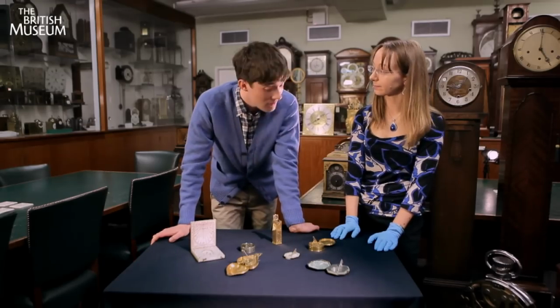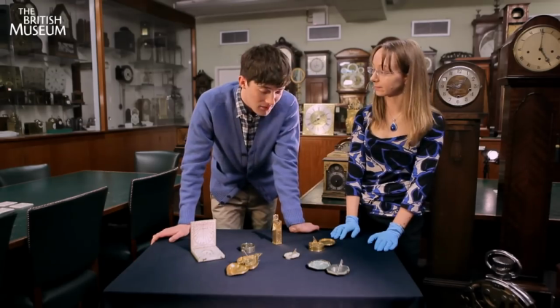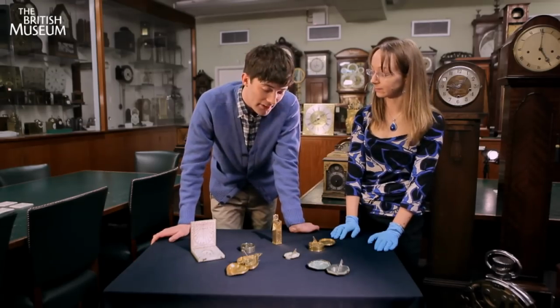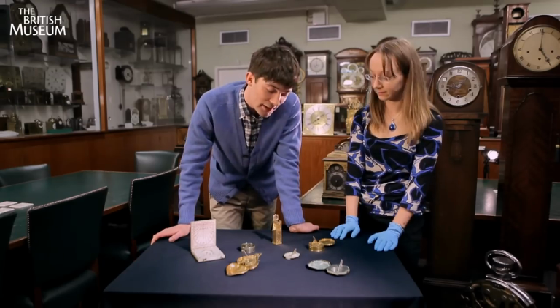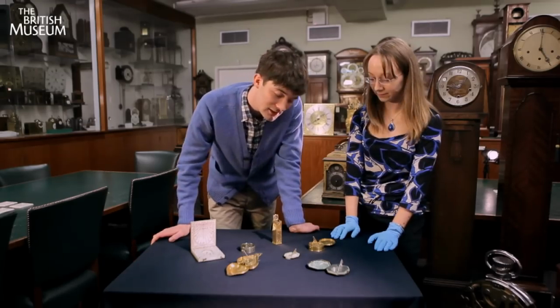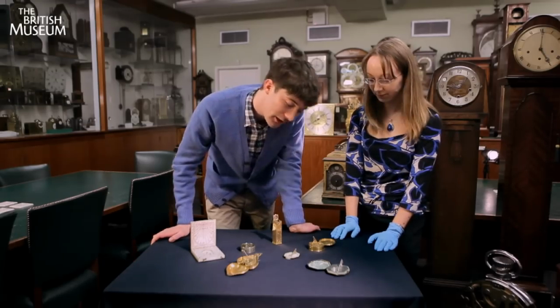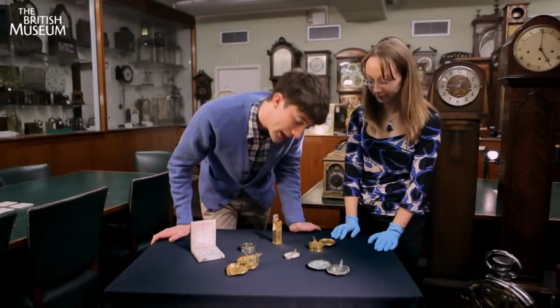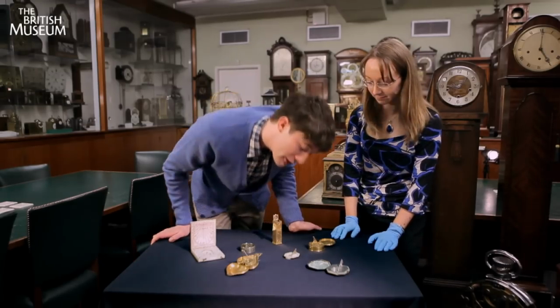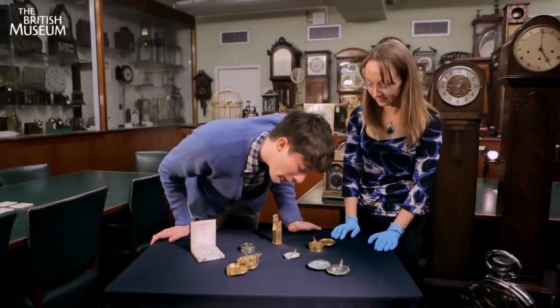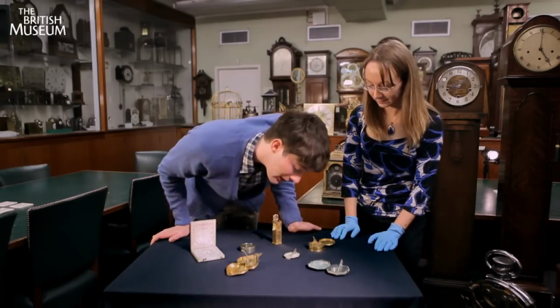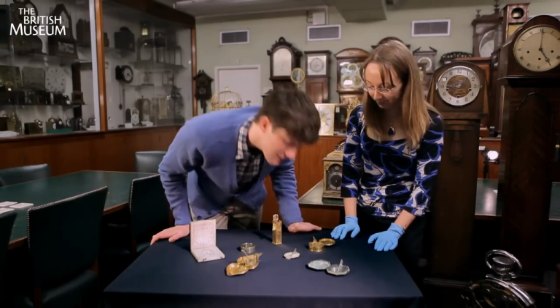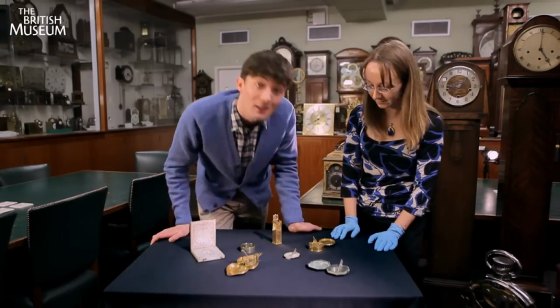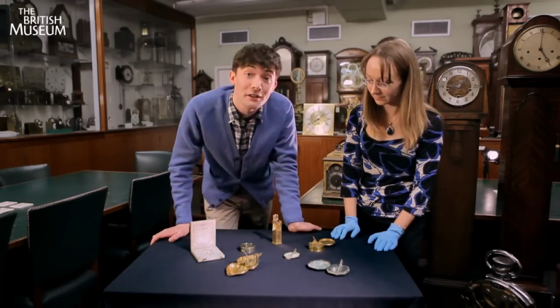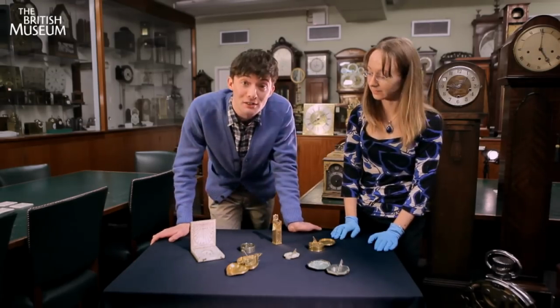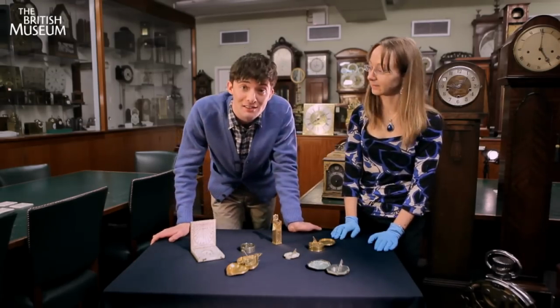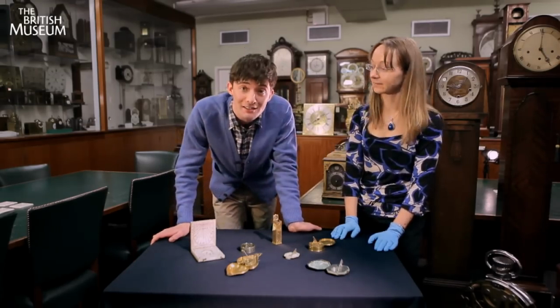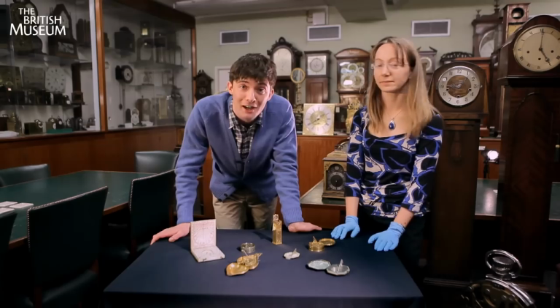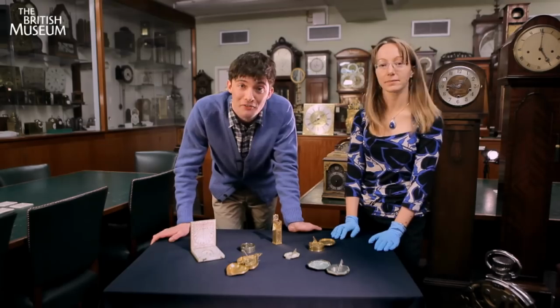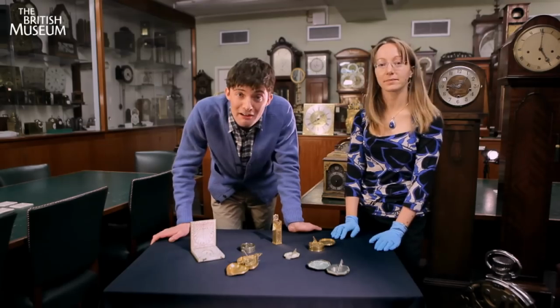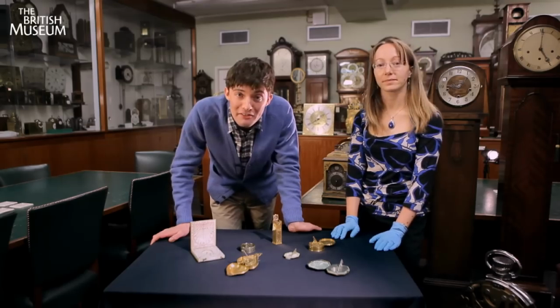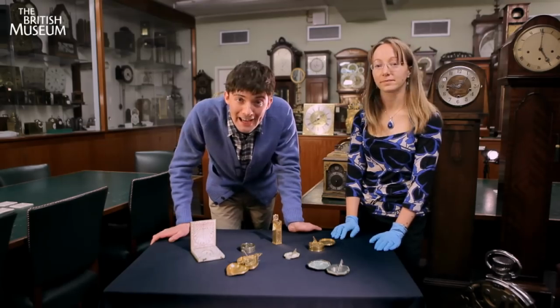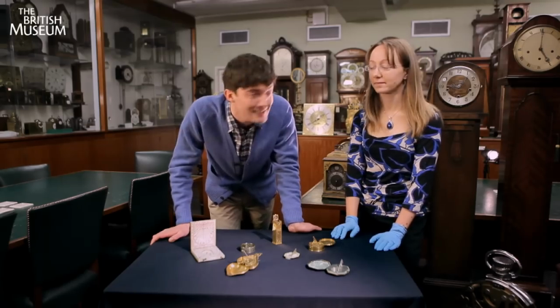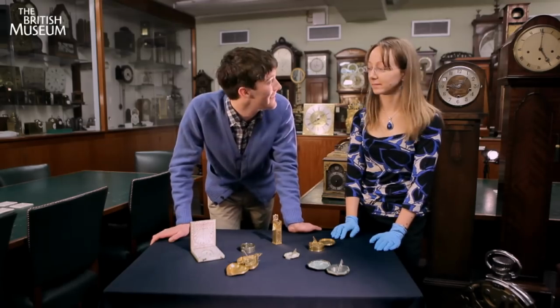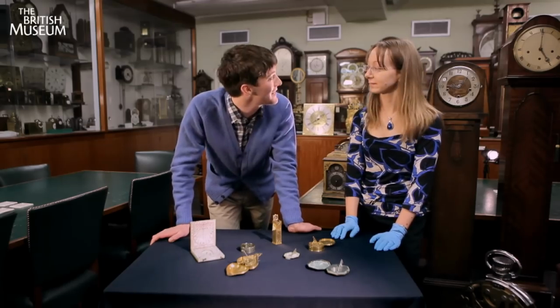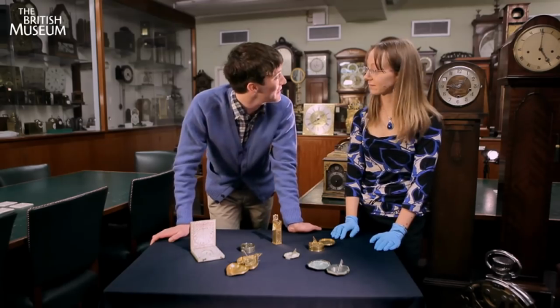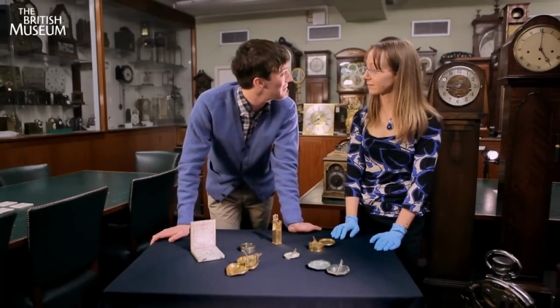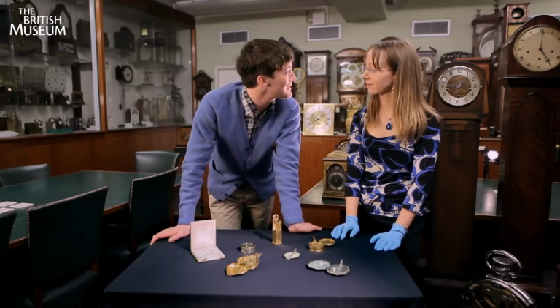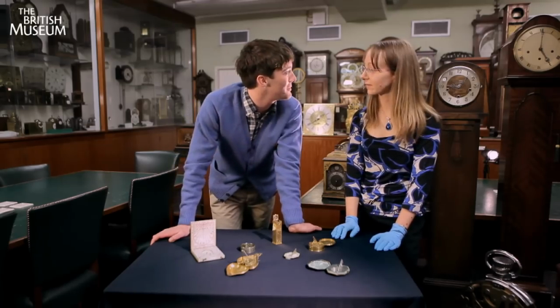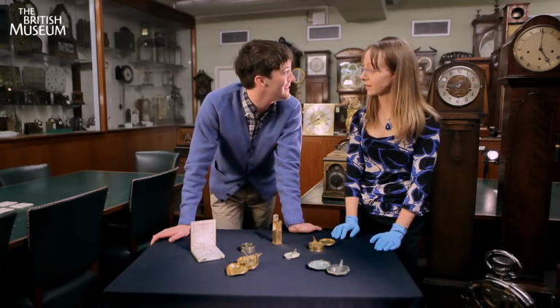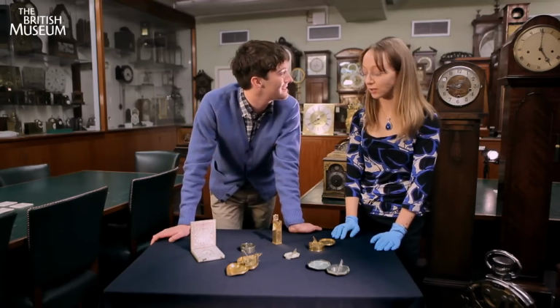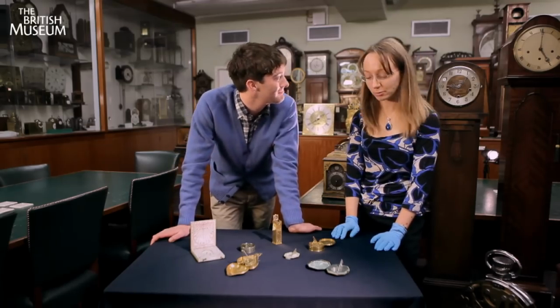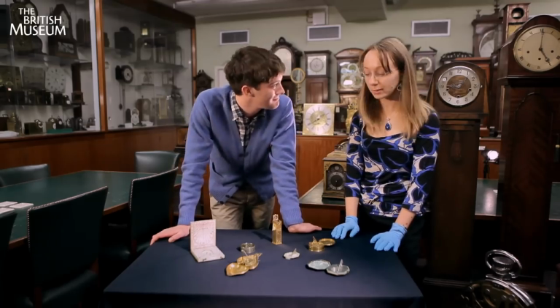Very good — I now know how to use a sundial. Very, very handy. Thank you very much, Louise. No problem.